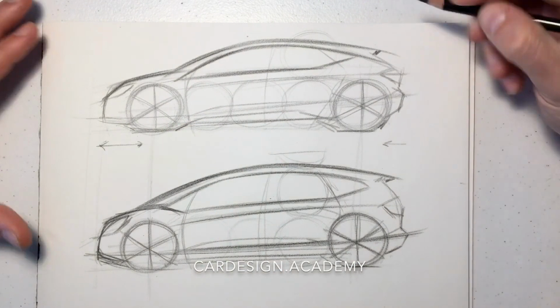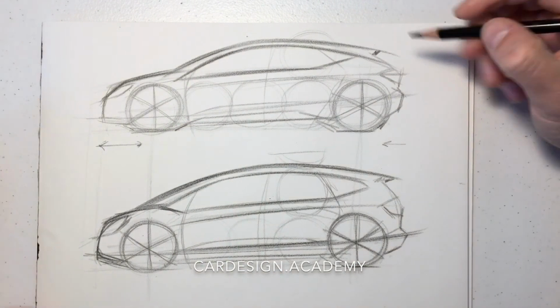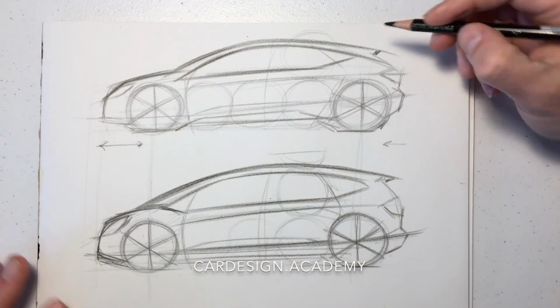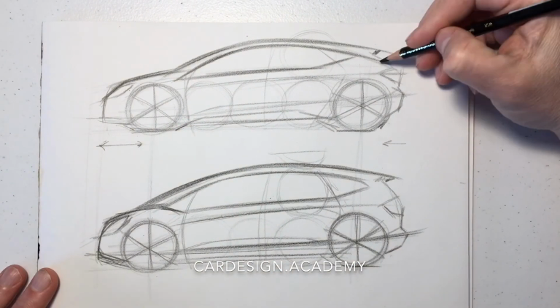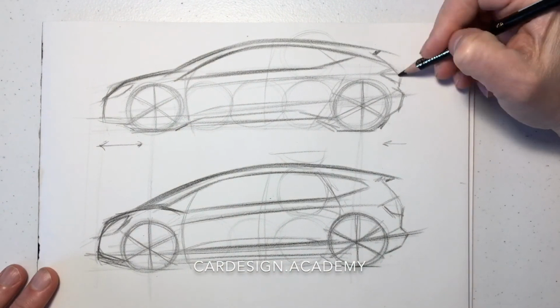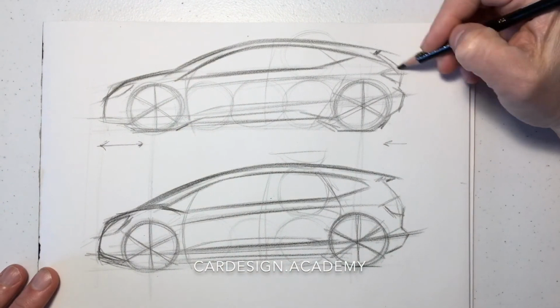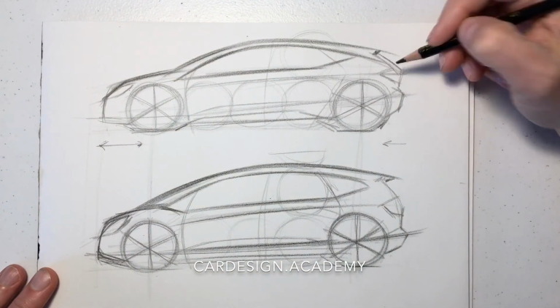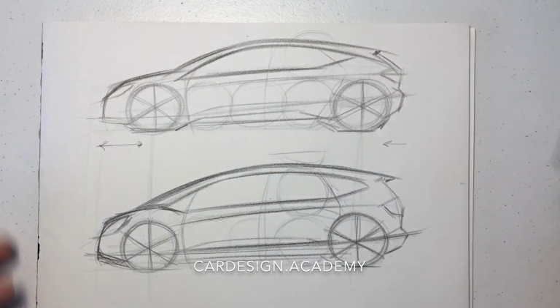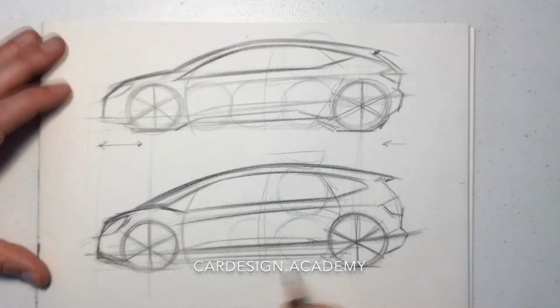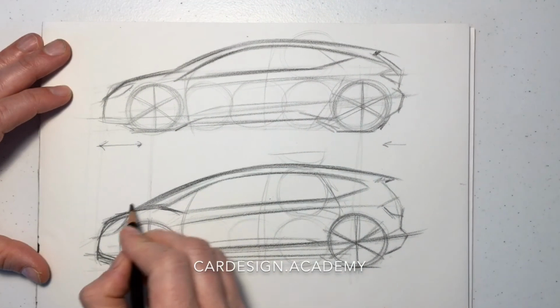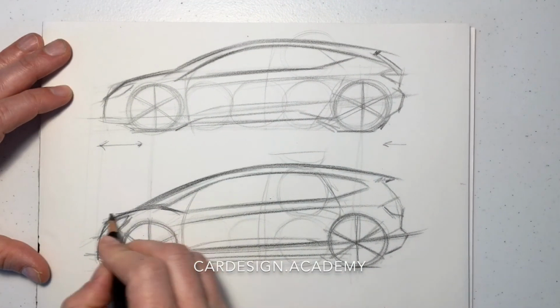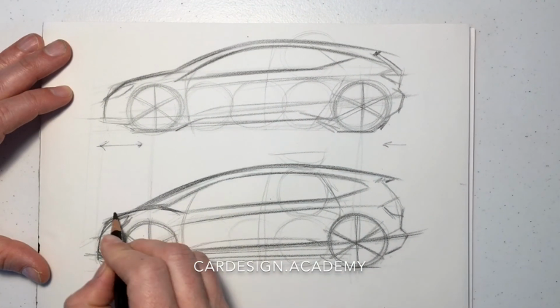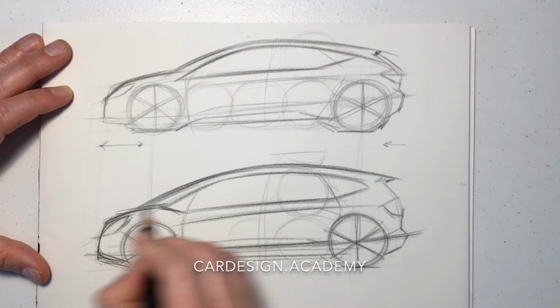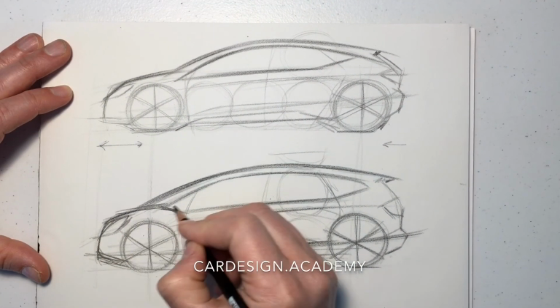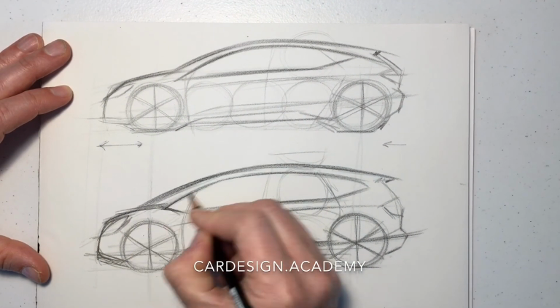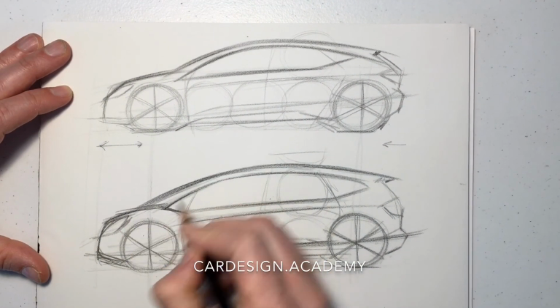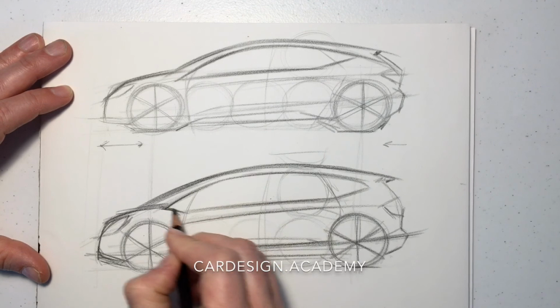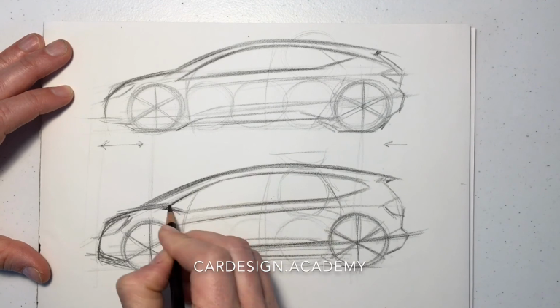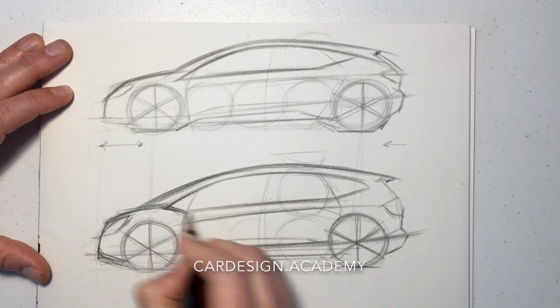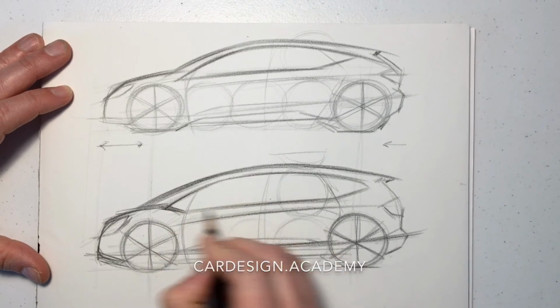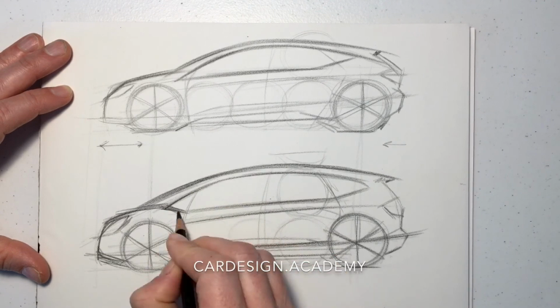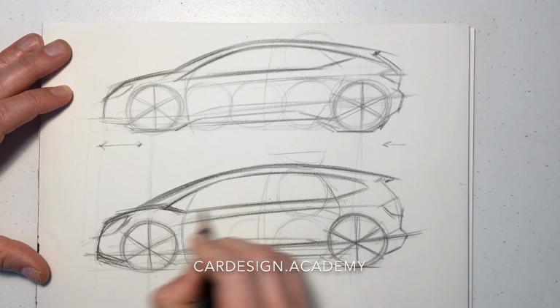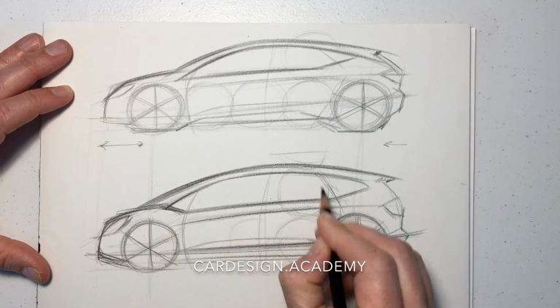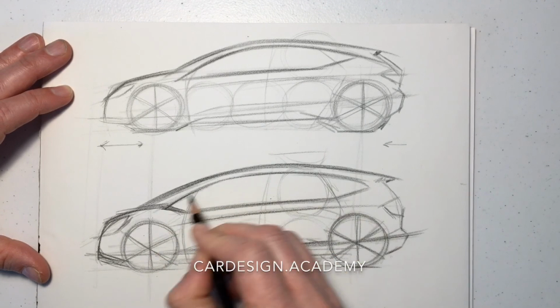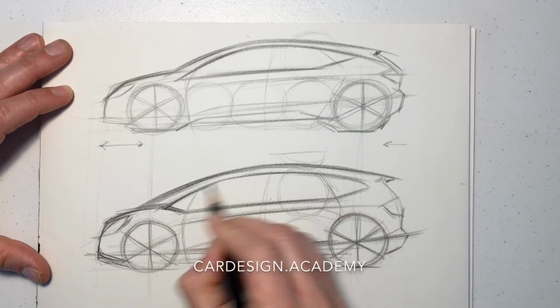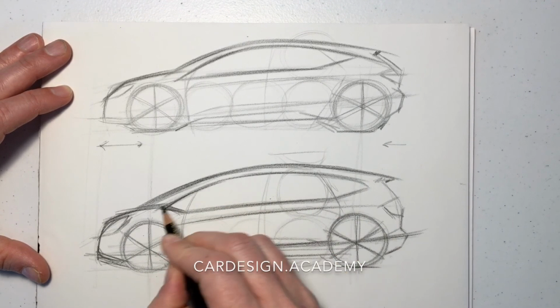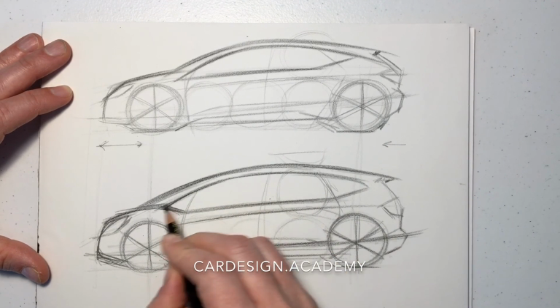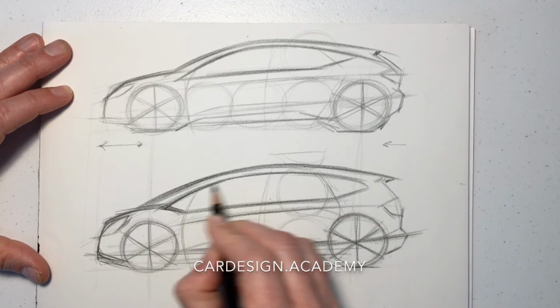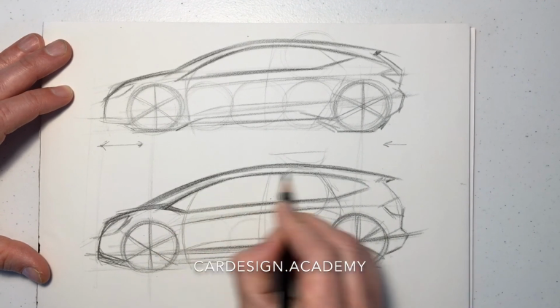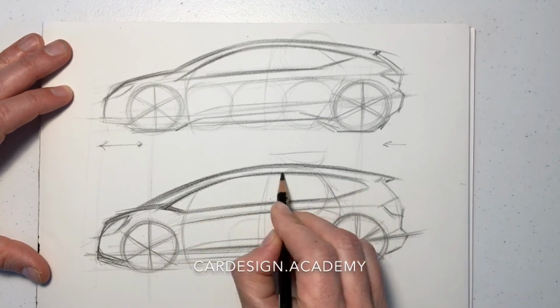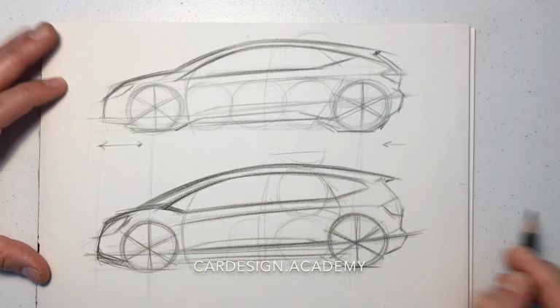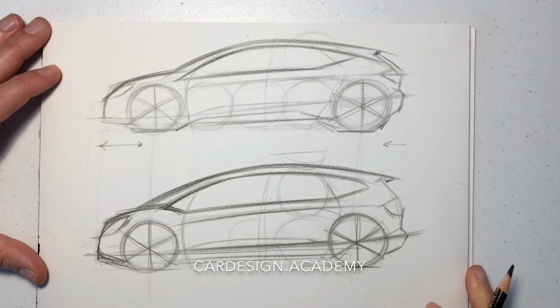So you can see the differences between a C-segment hatchback and an MPV.